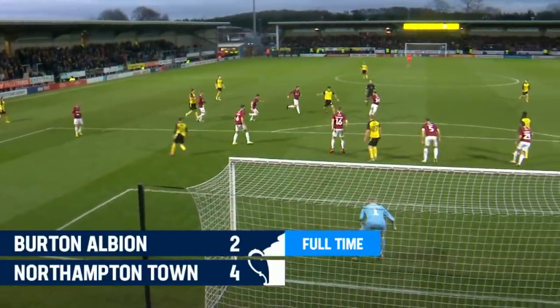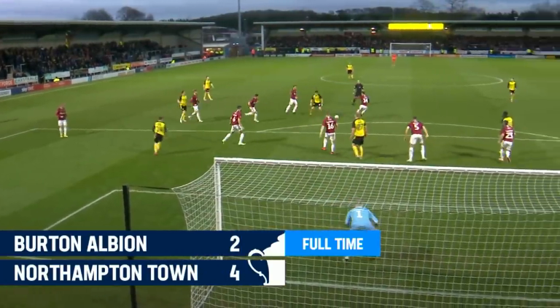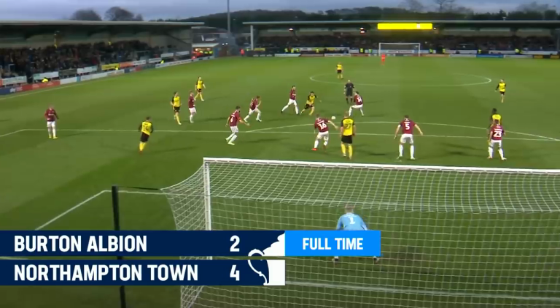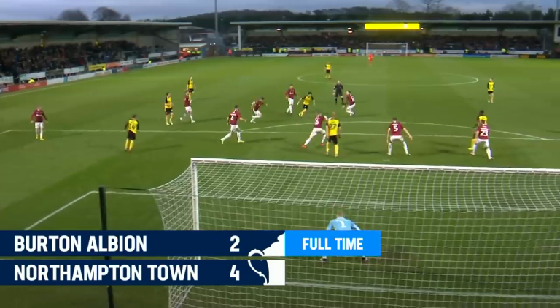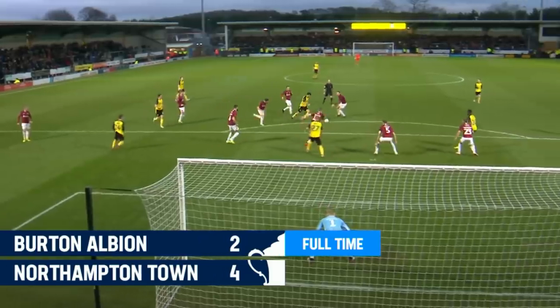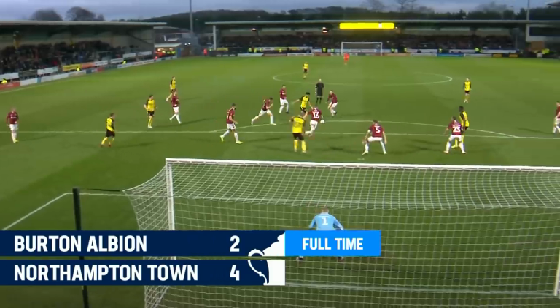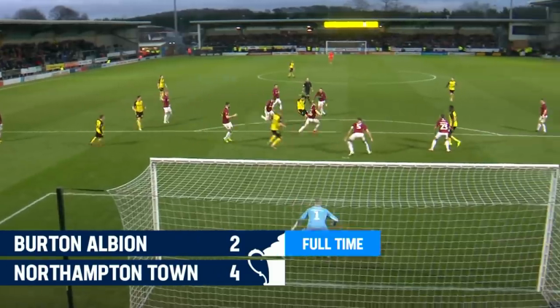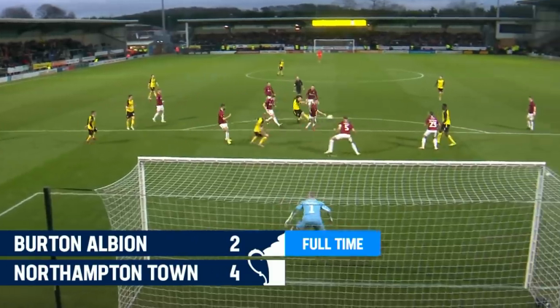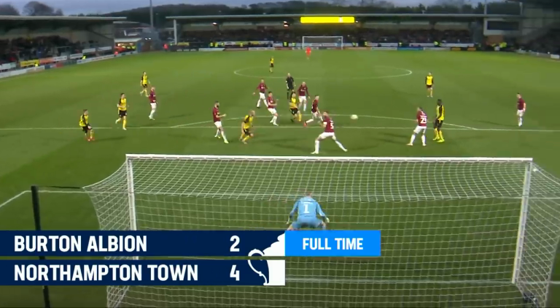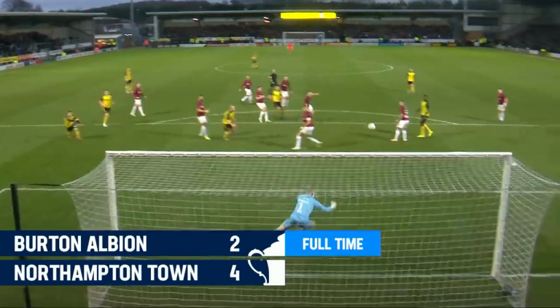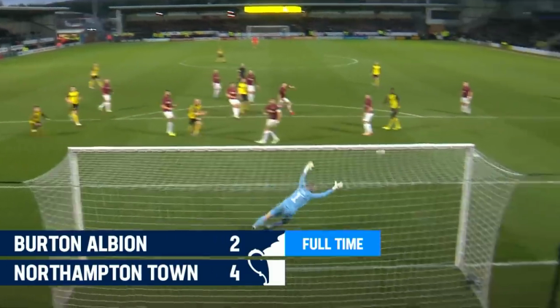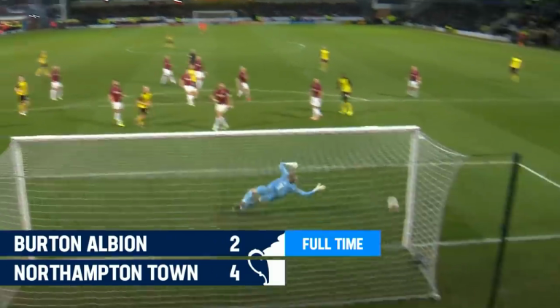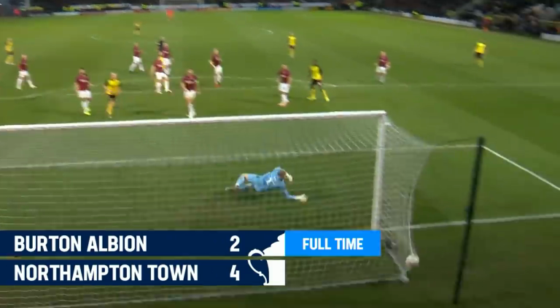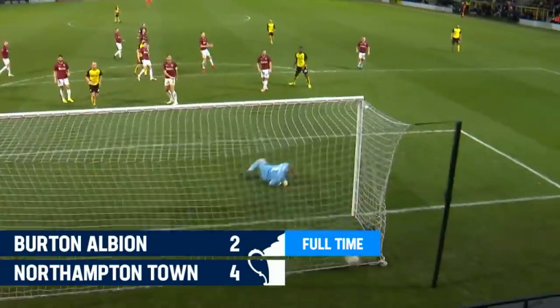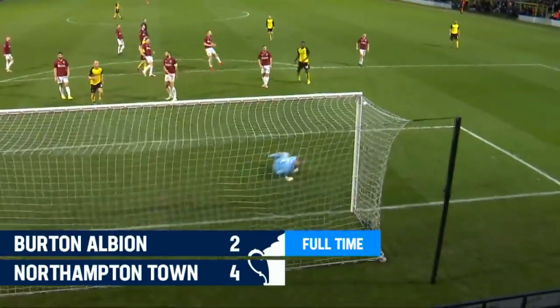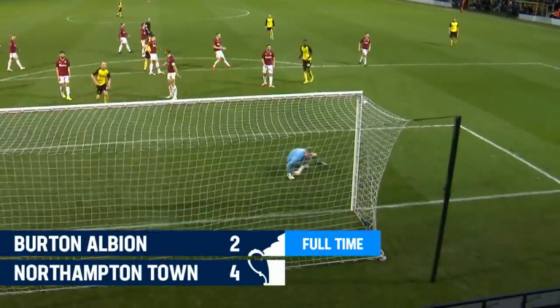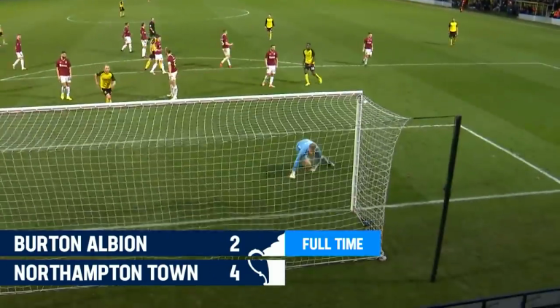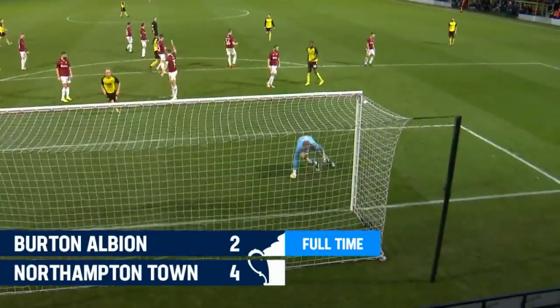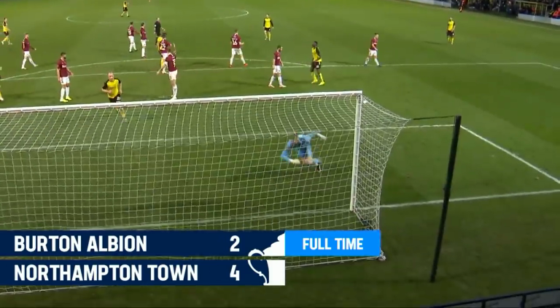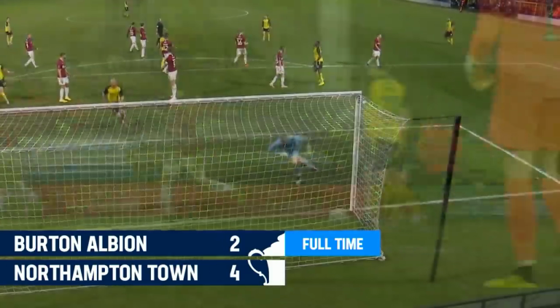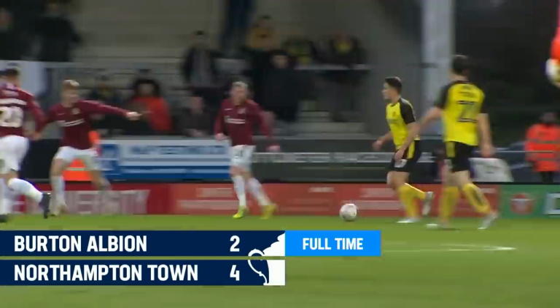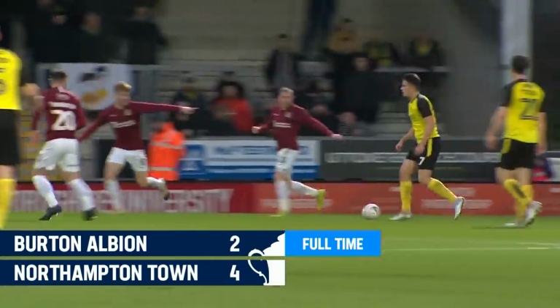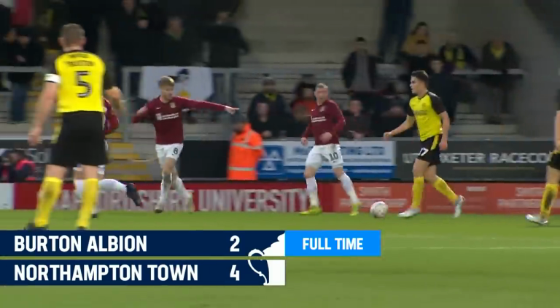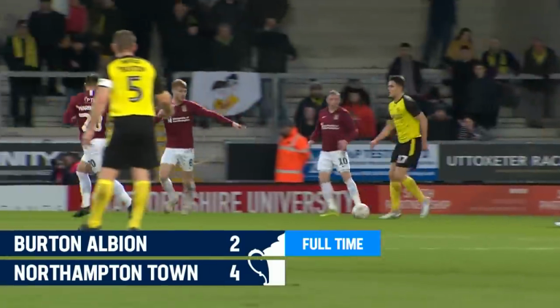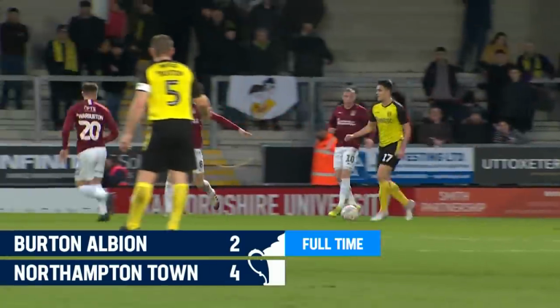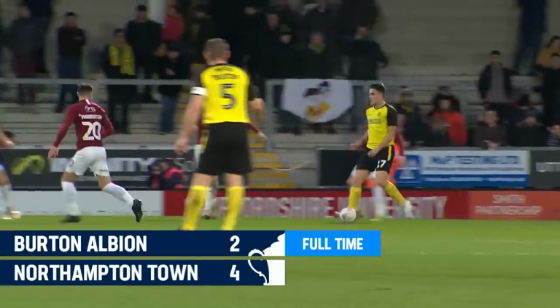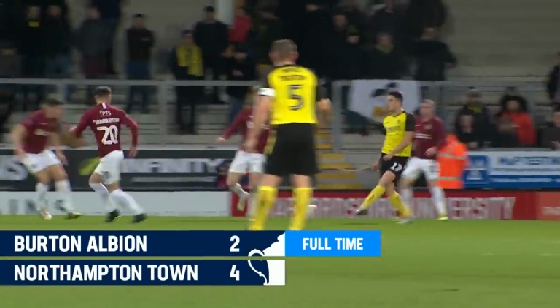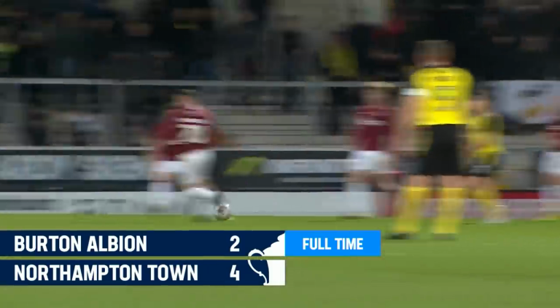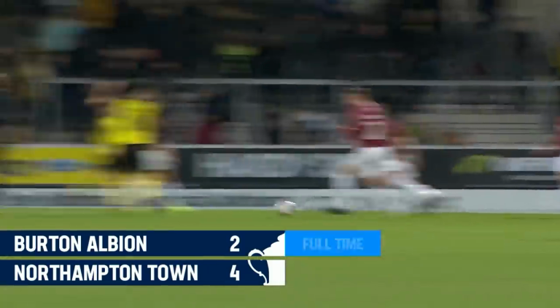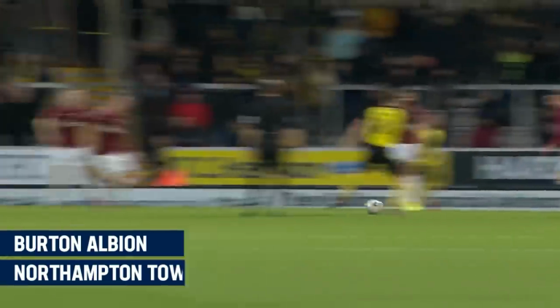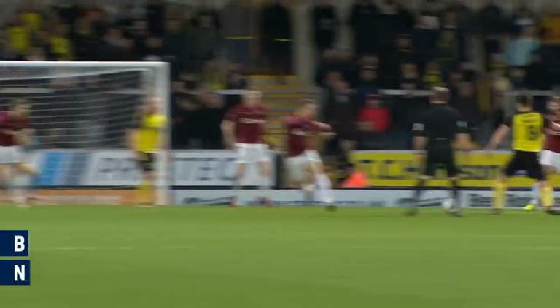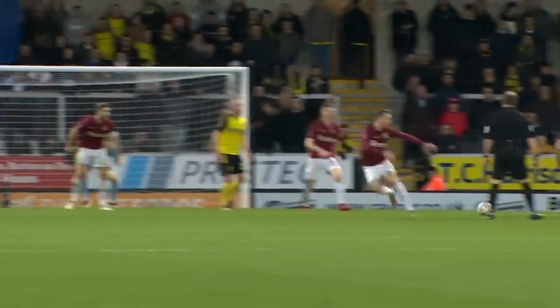It looks like Northampton Town are heading into the fourth round for the first time since 2004.